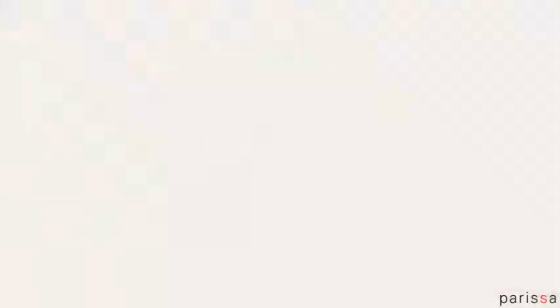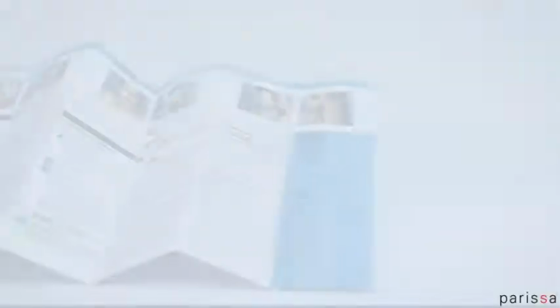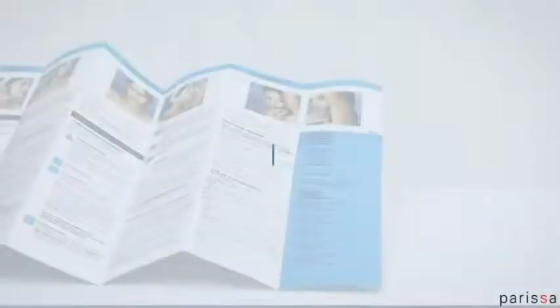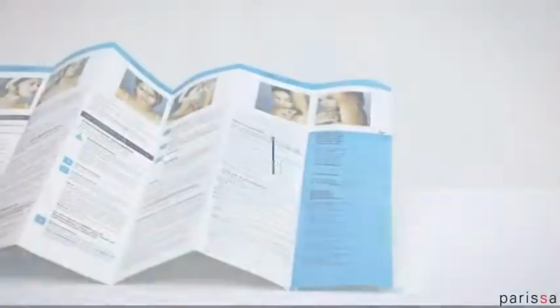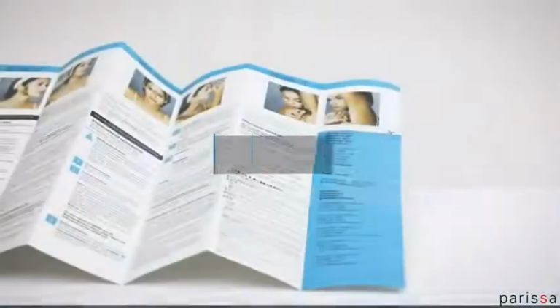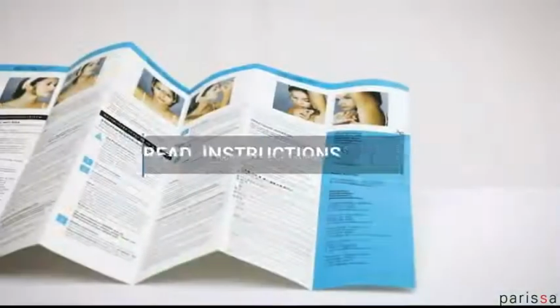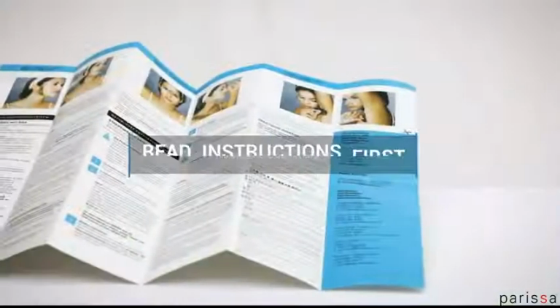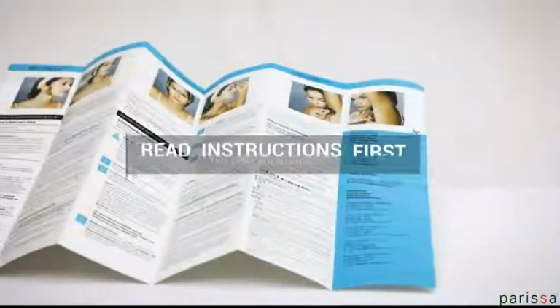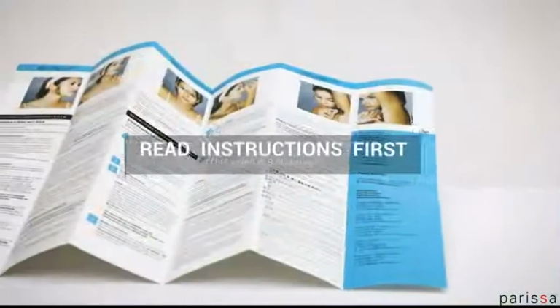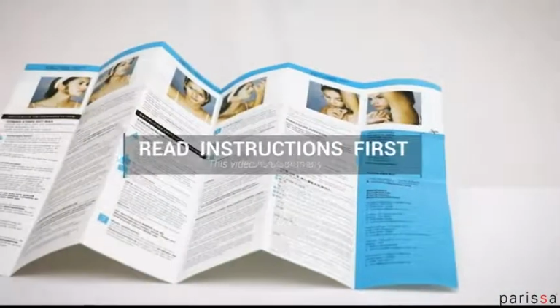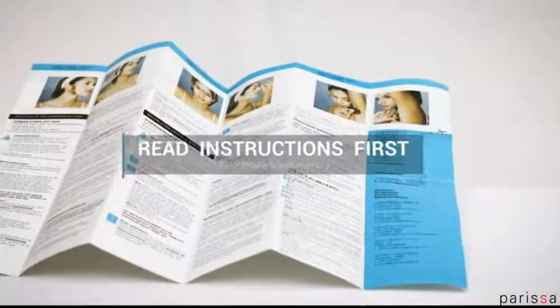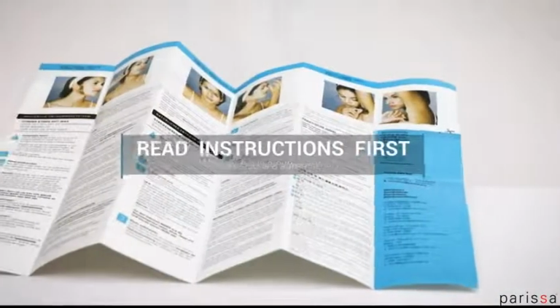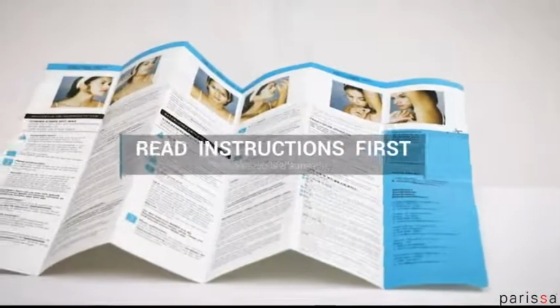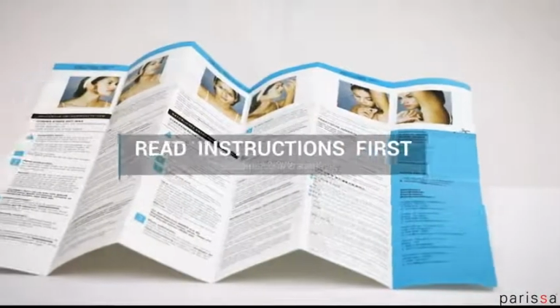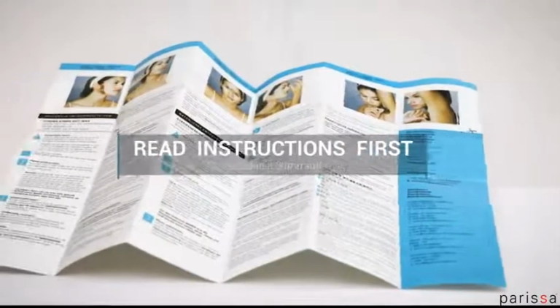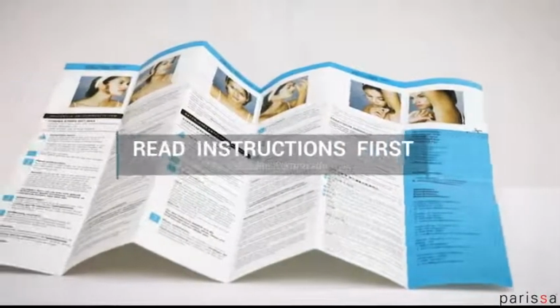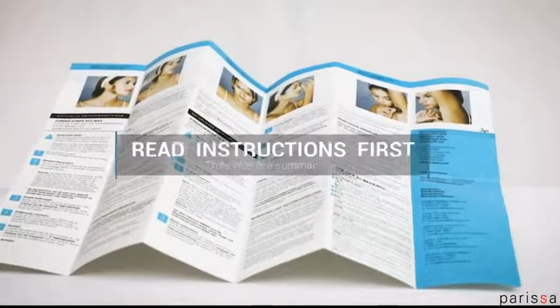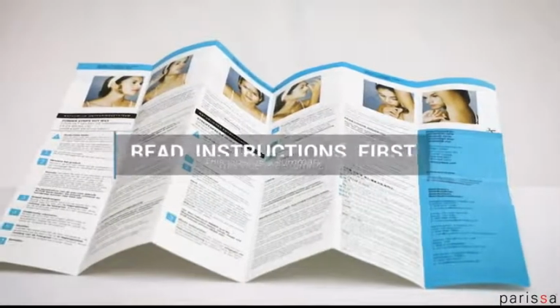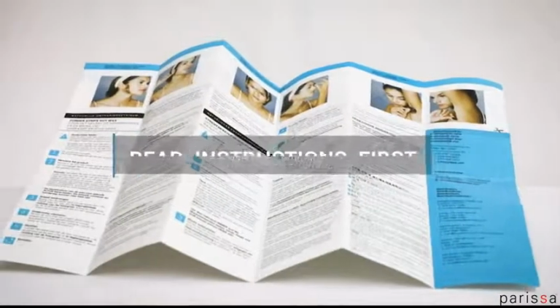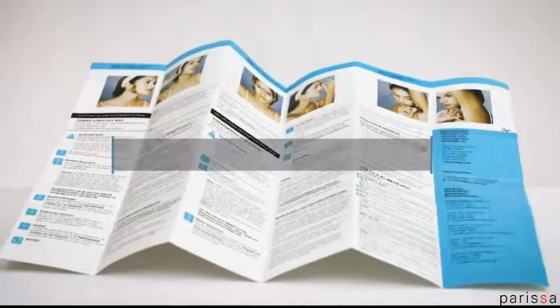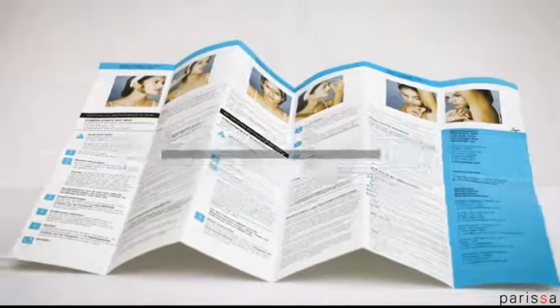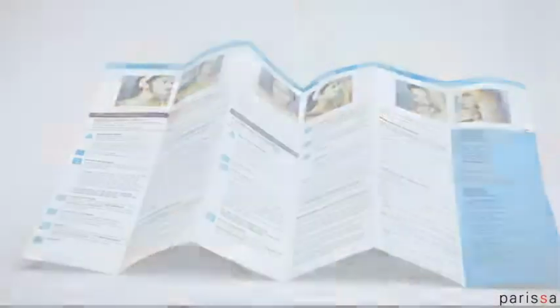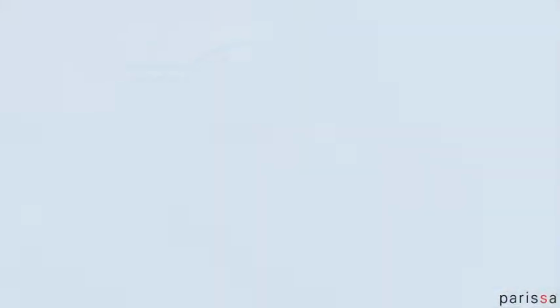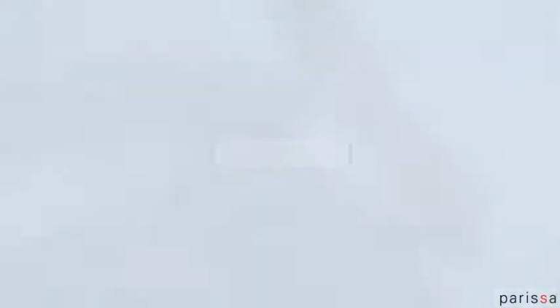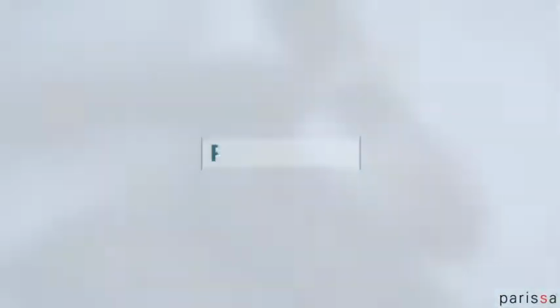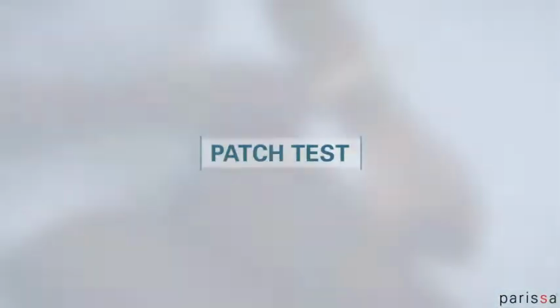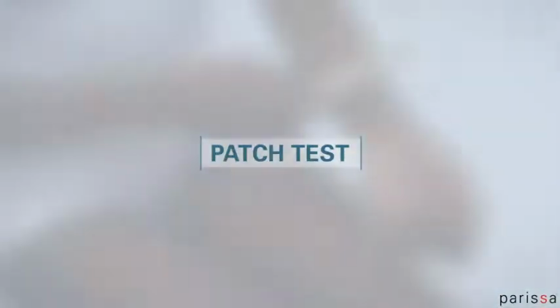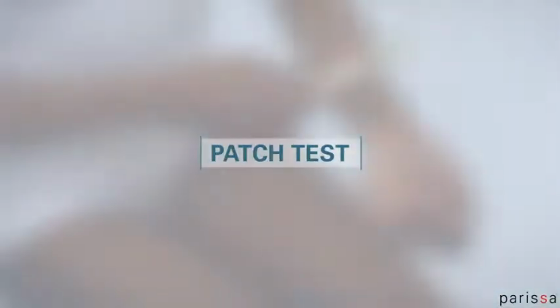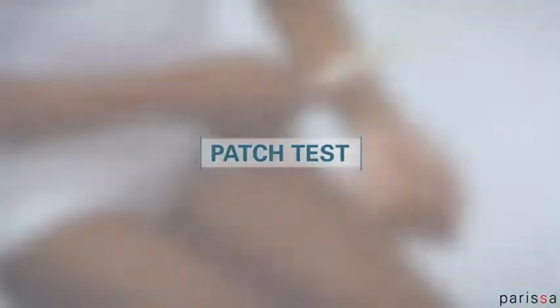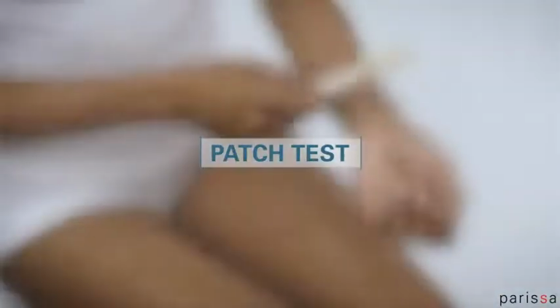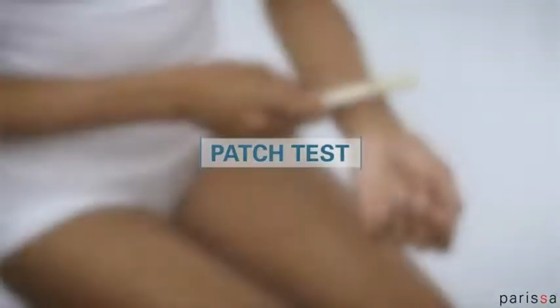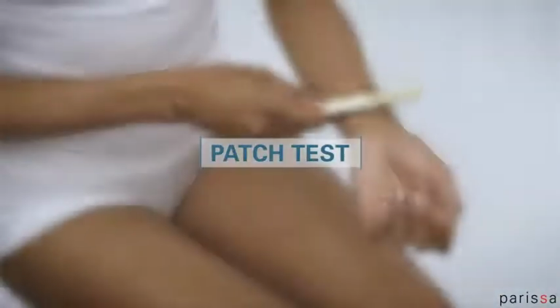All Parisa wax kits come with detailed instructions. This video is a summary. Before you start, do a patch test.